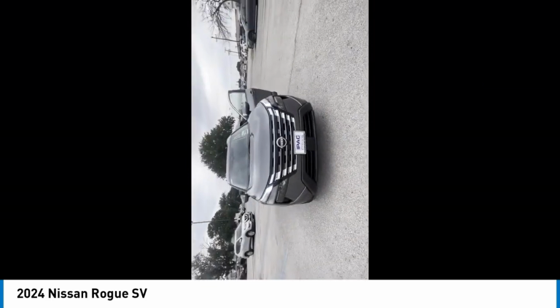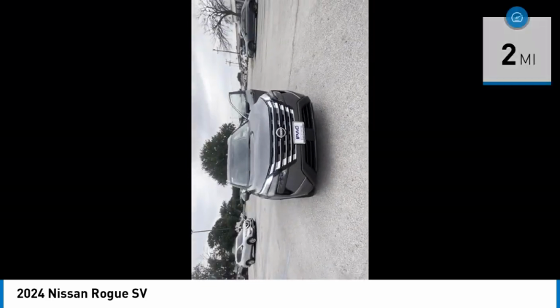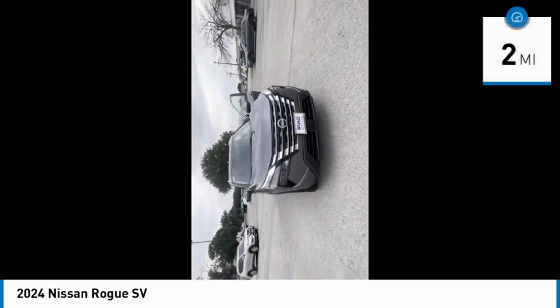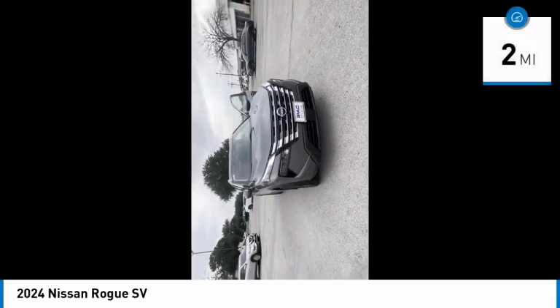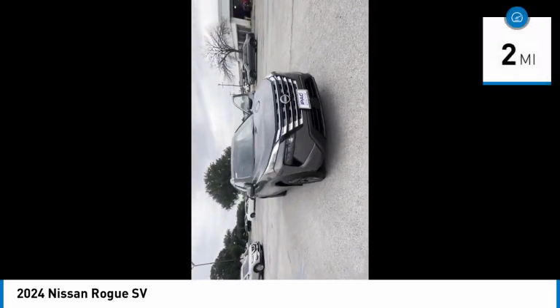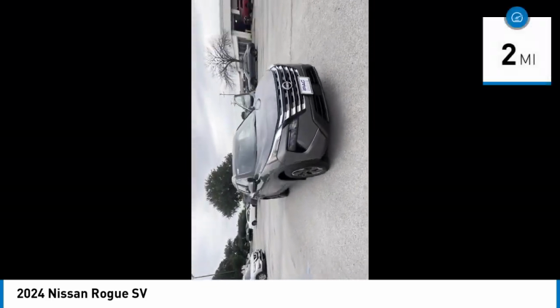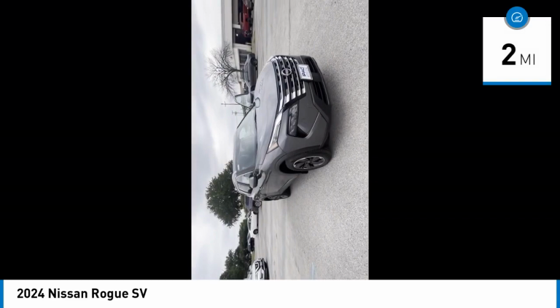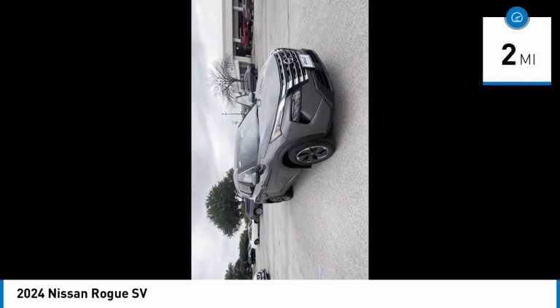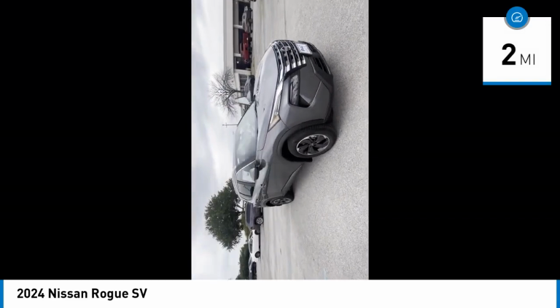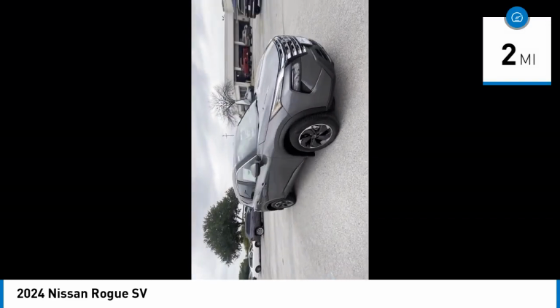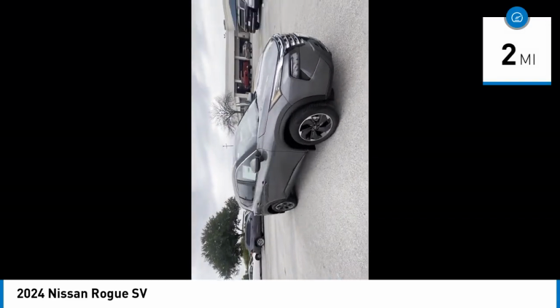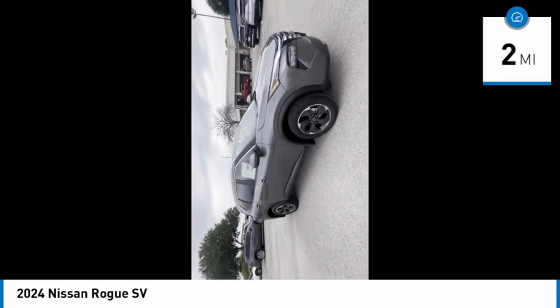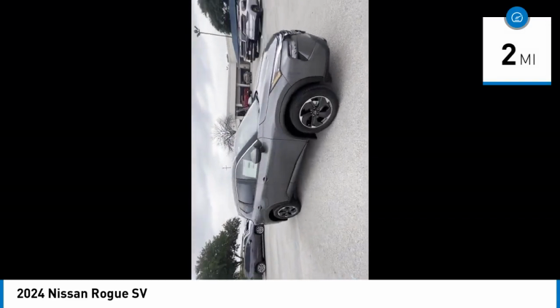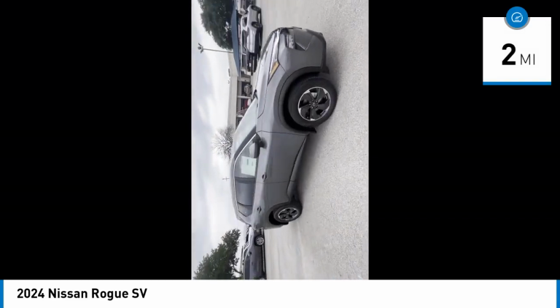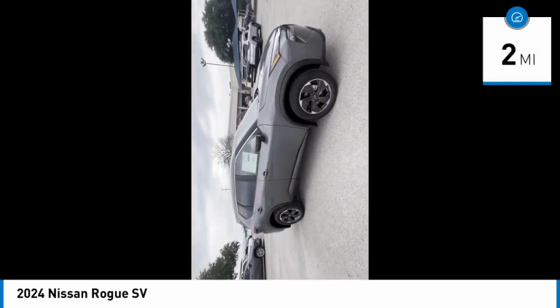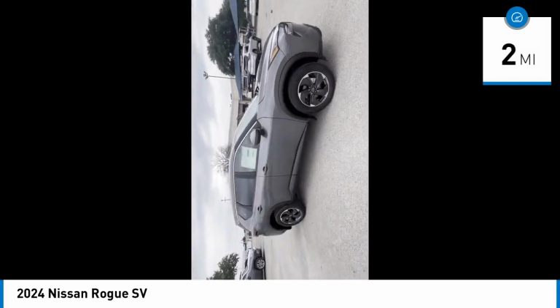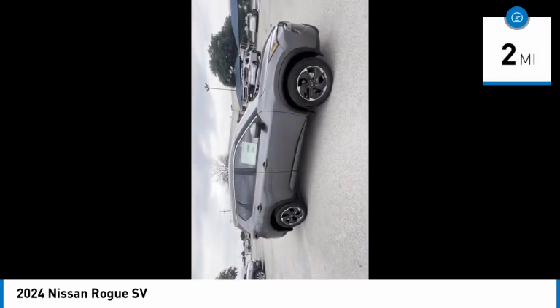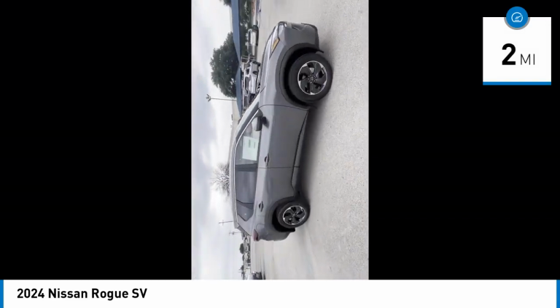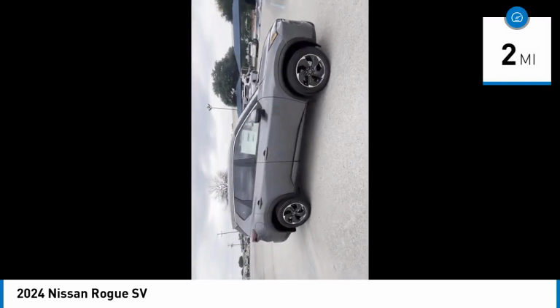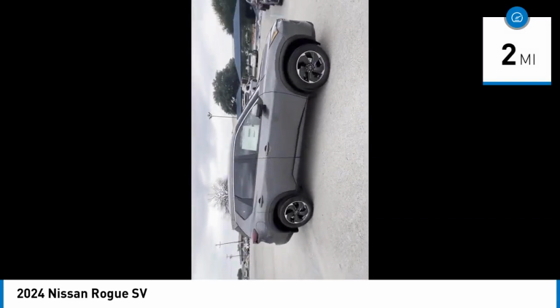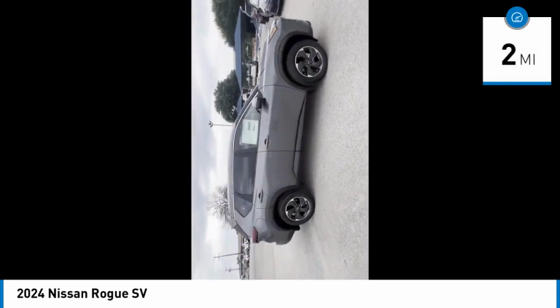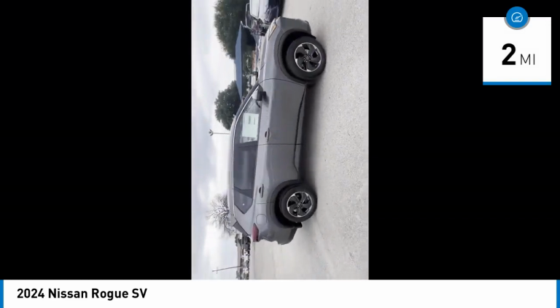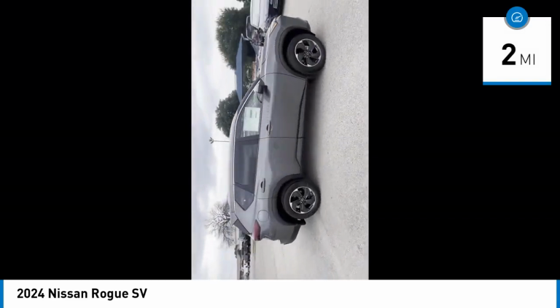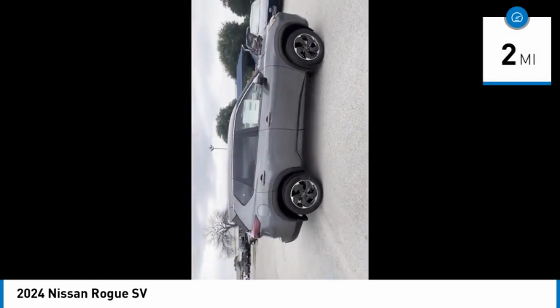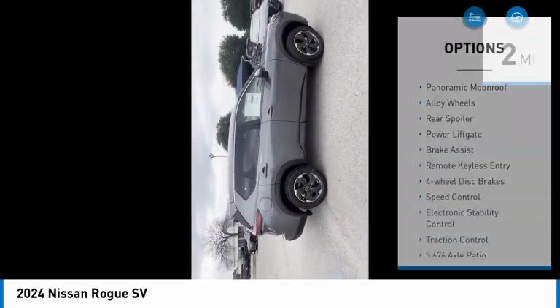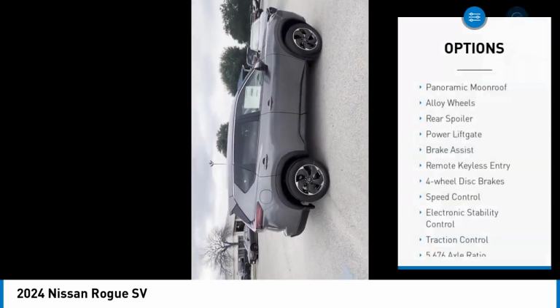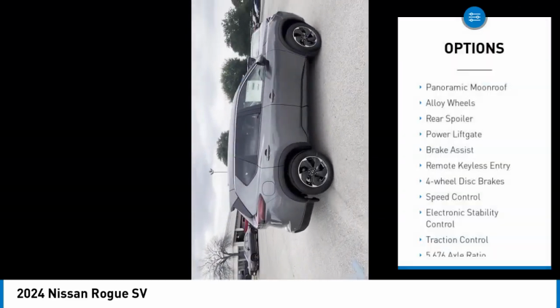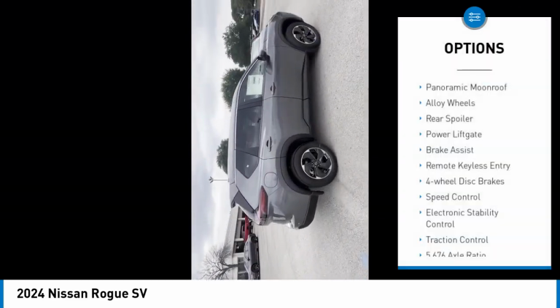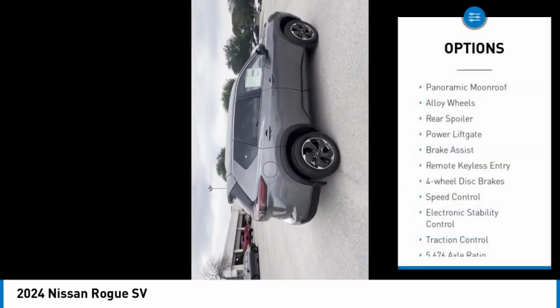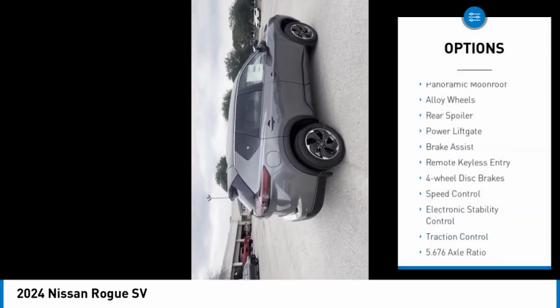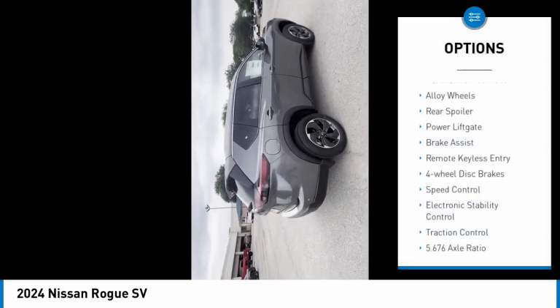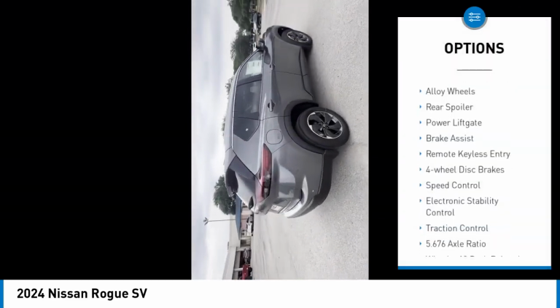This vehicle has less than 100 miles. Here are some of this vehicle's great options: panoramic moonroof,